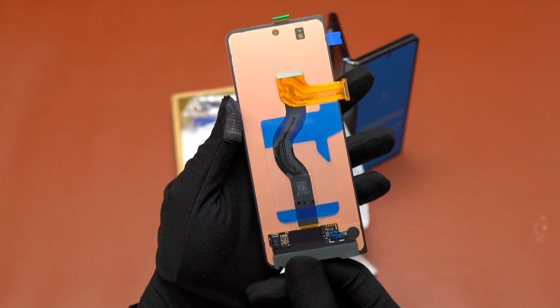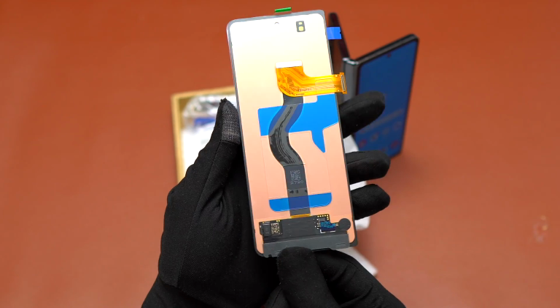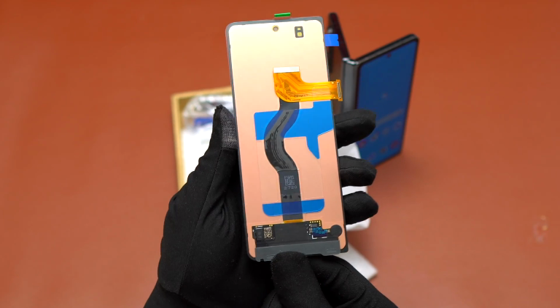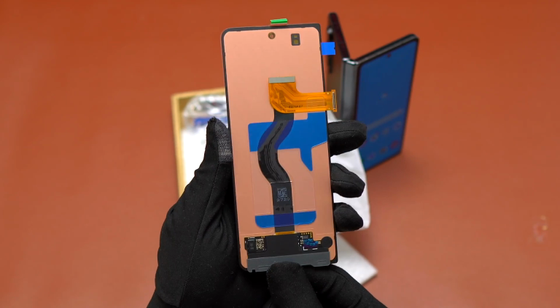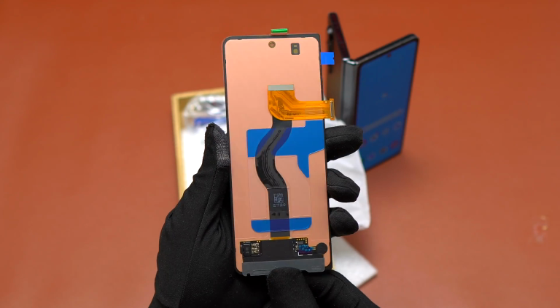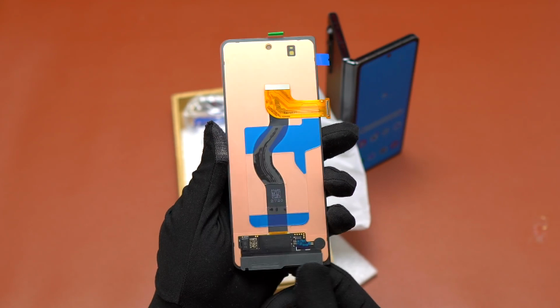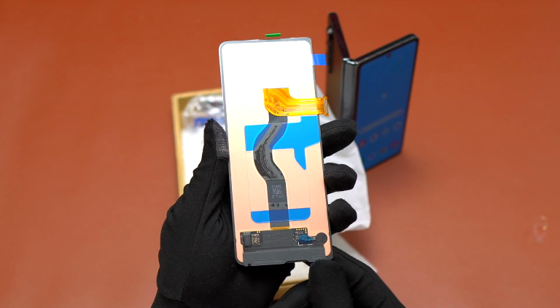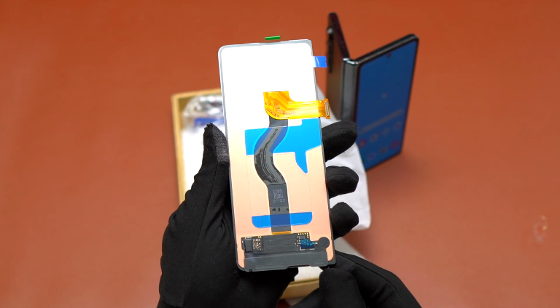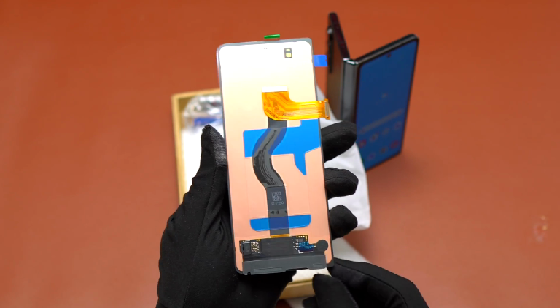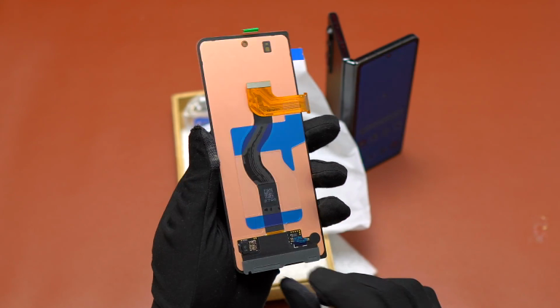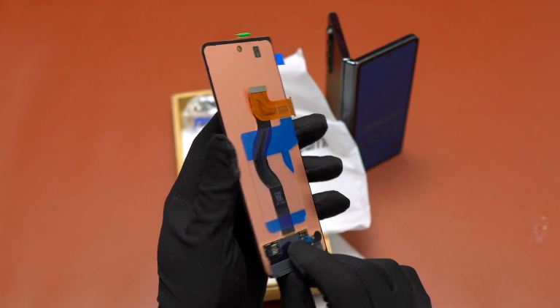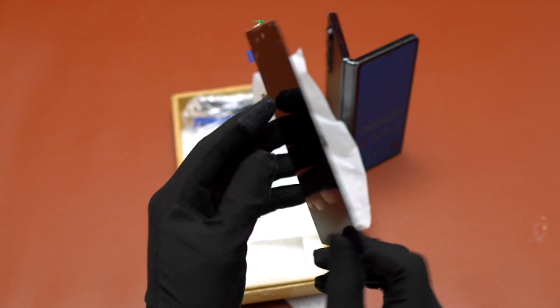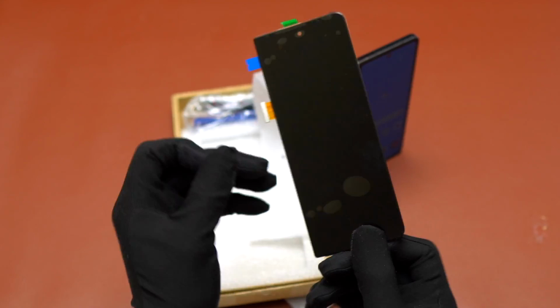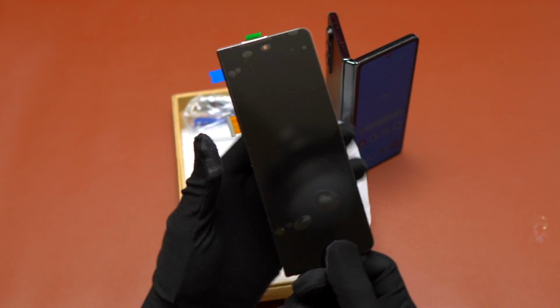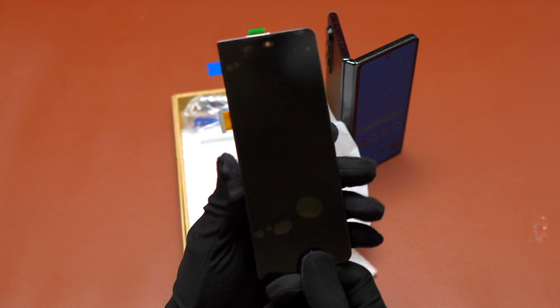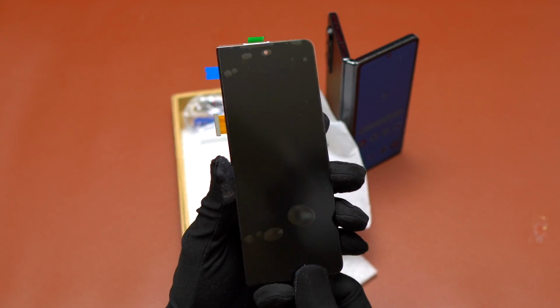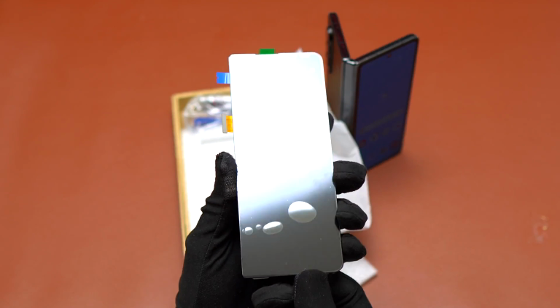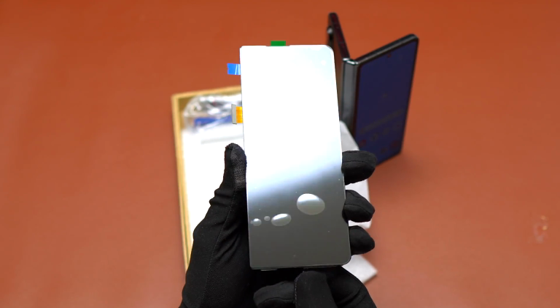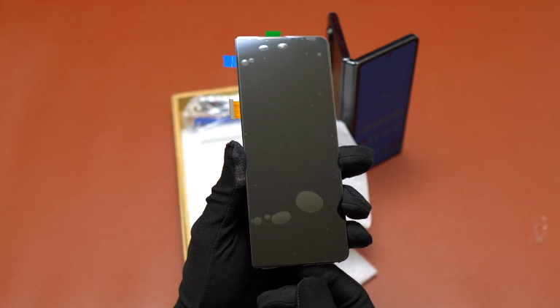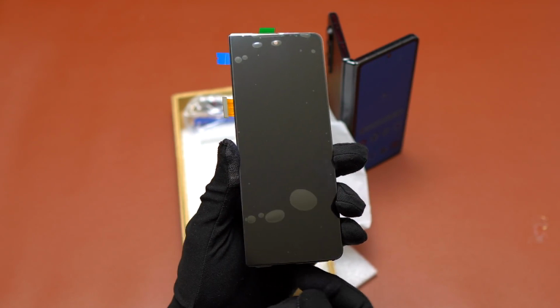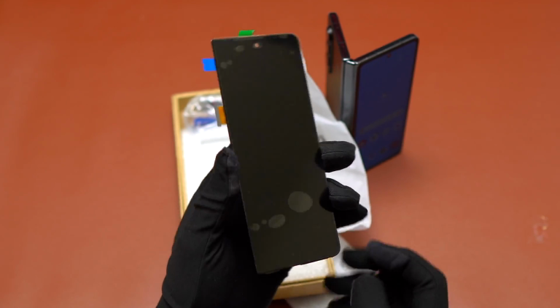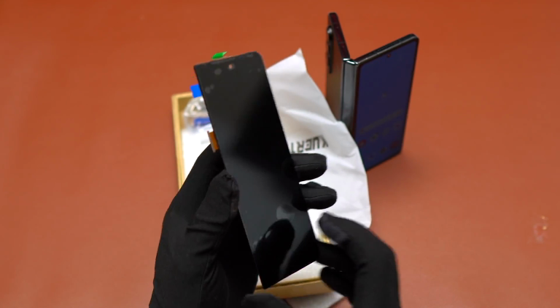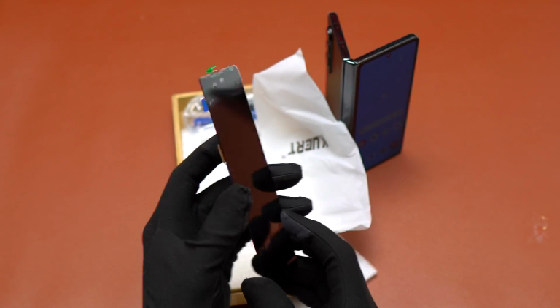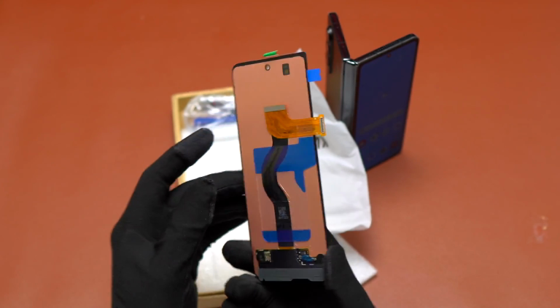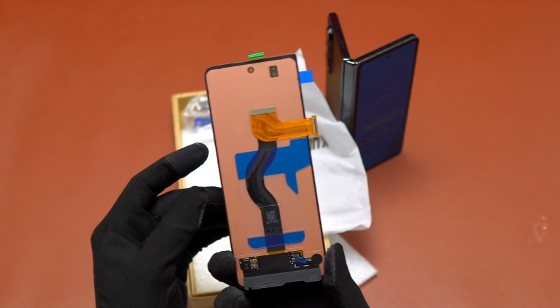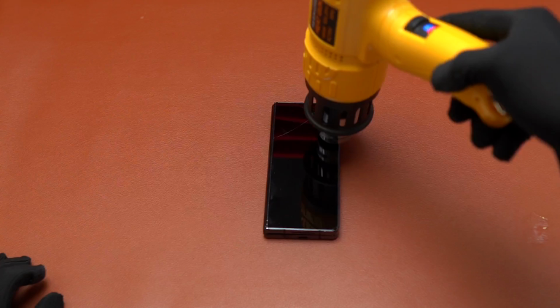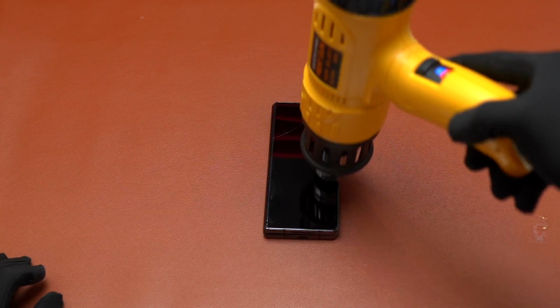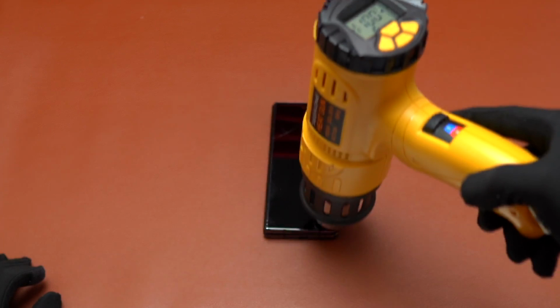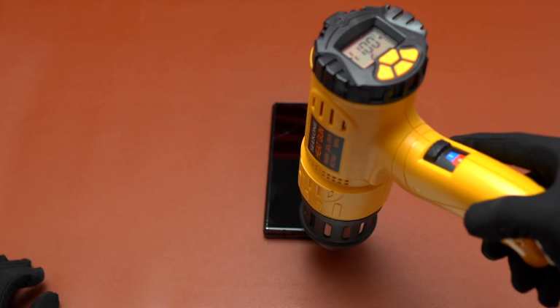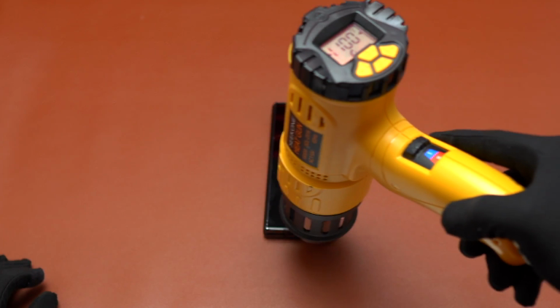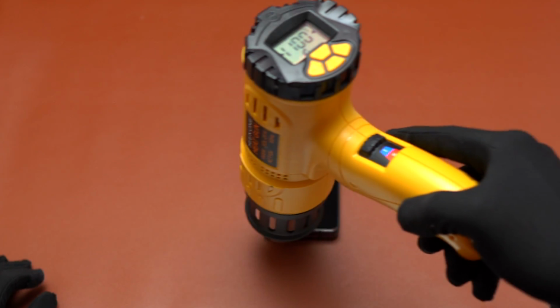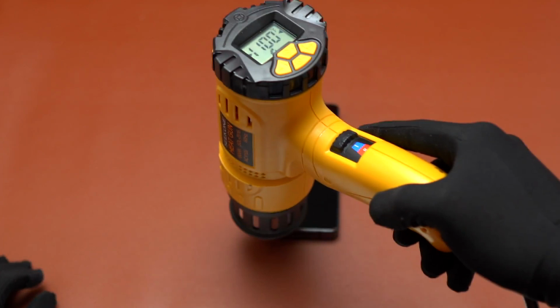Here is the kit that I got in order to replace the screen. The kit came with almost everything you need in order to perform the screen replacement.